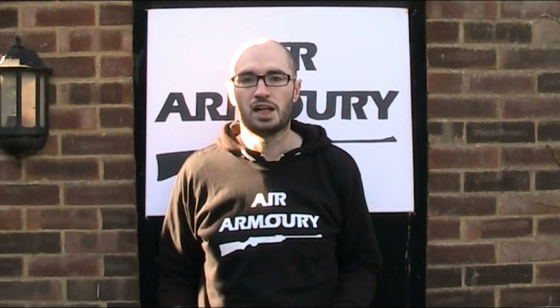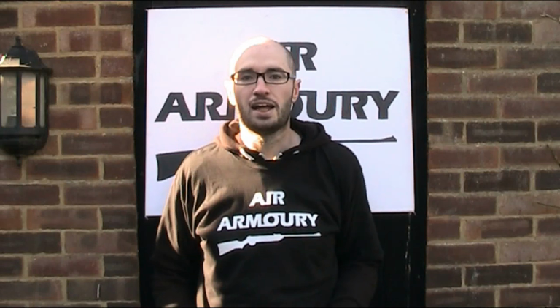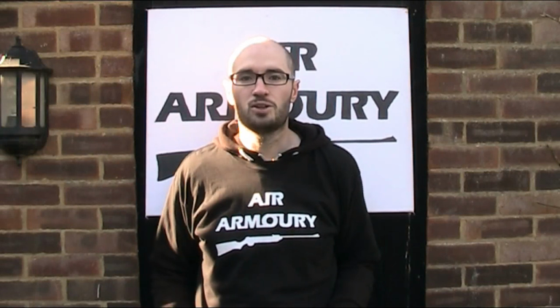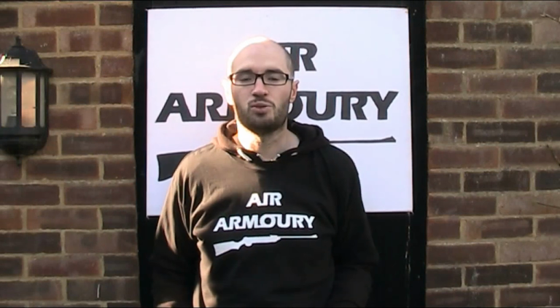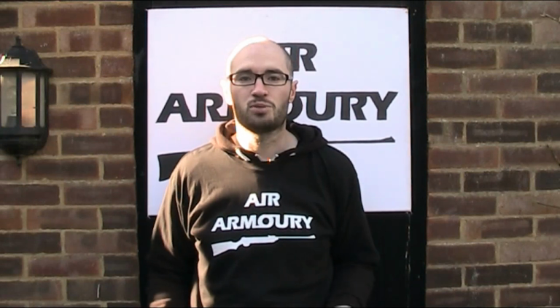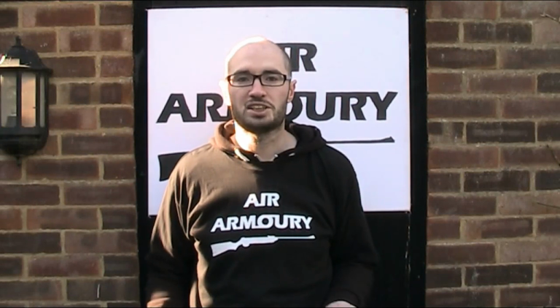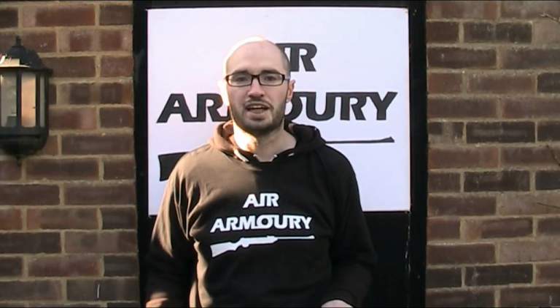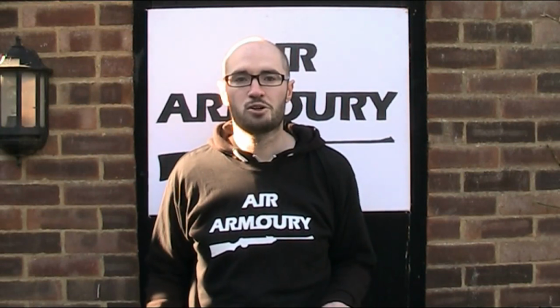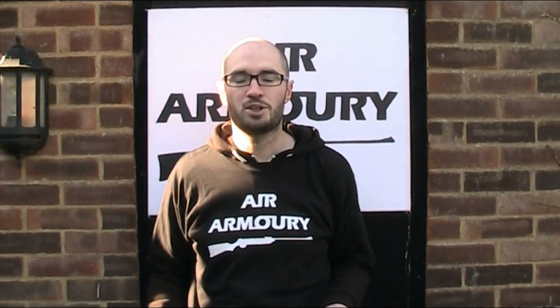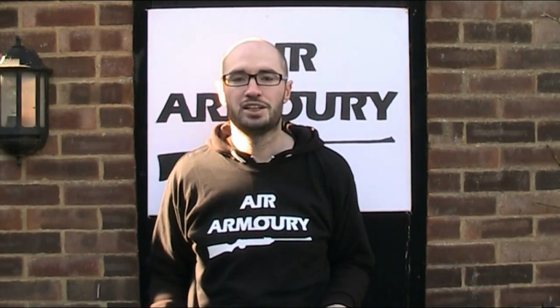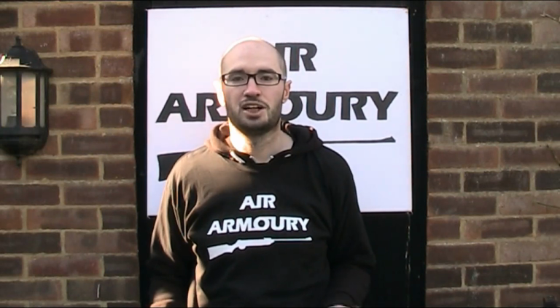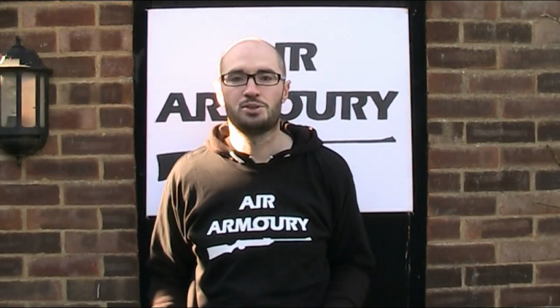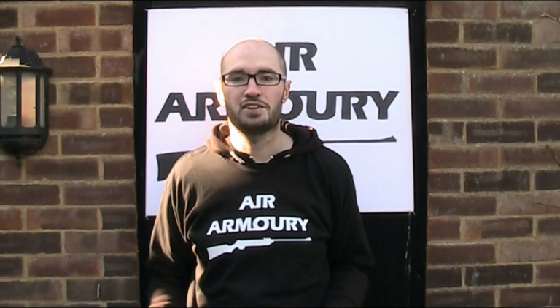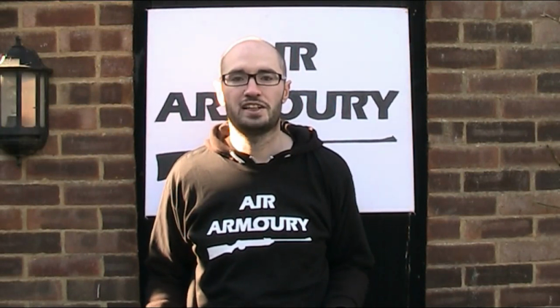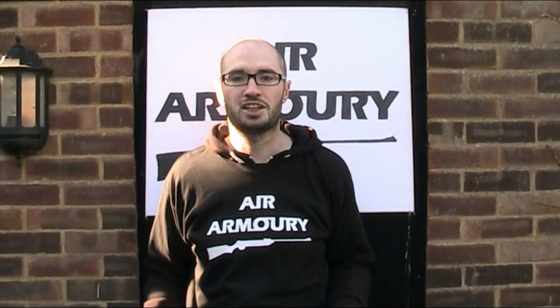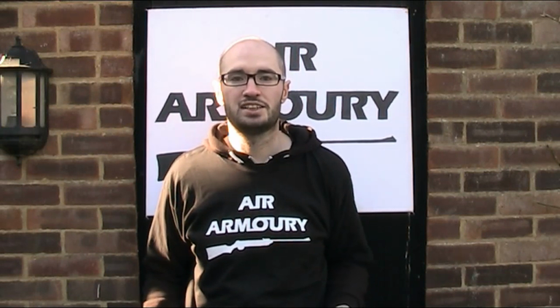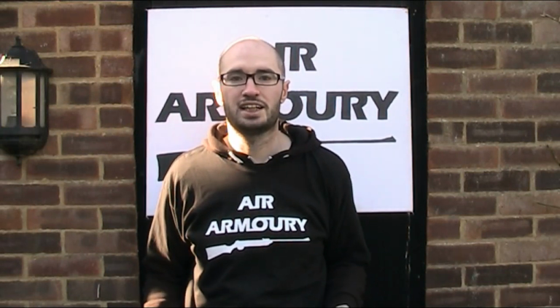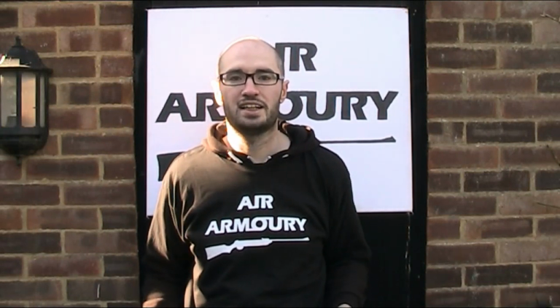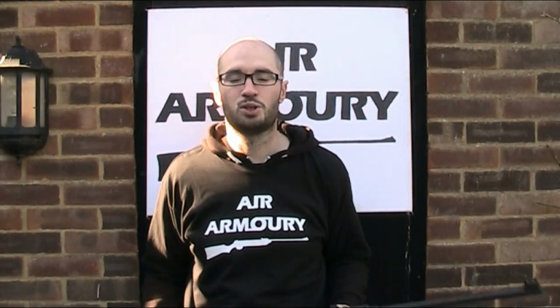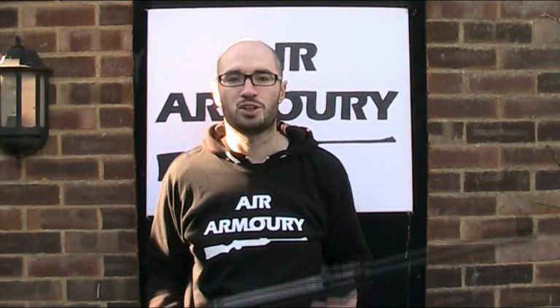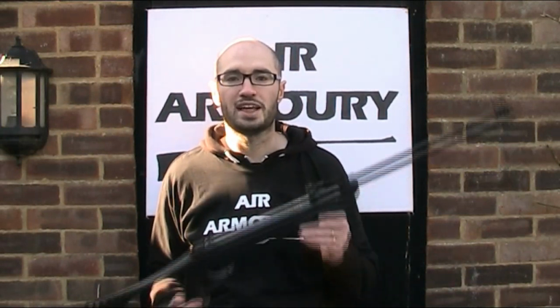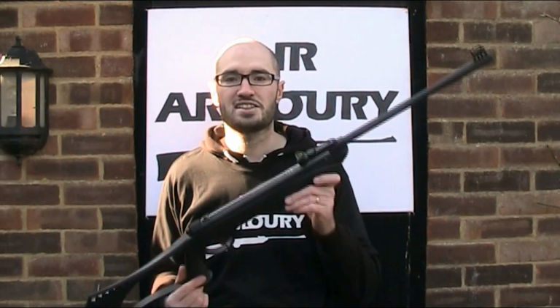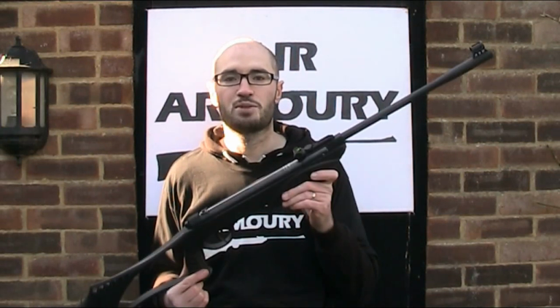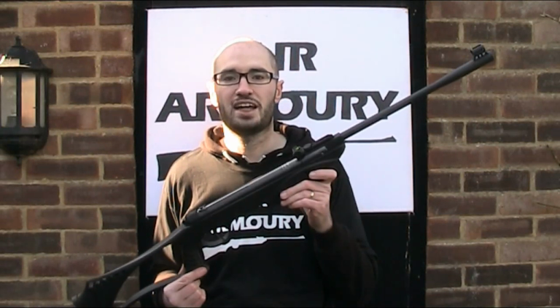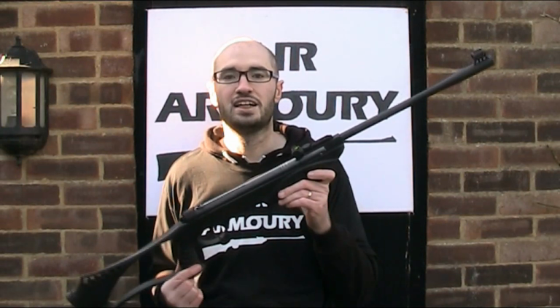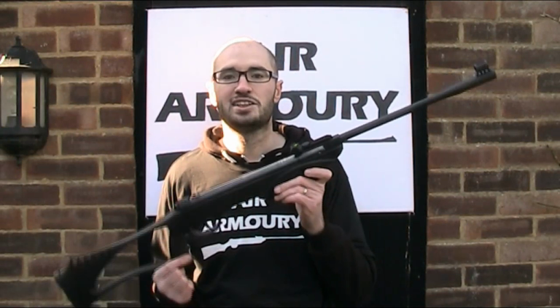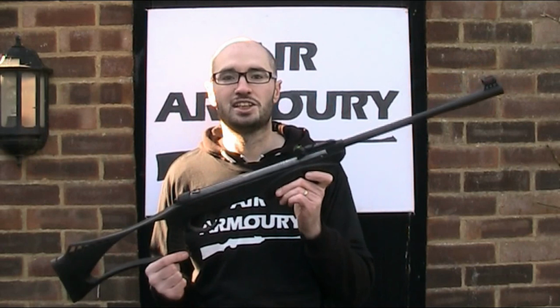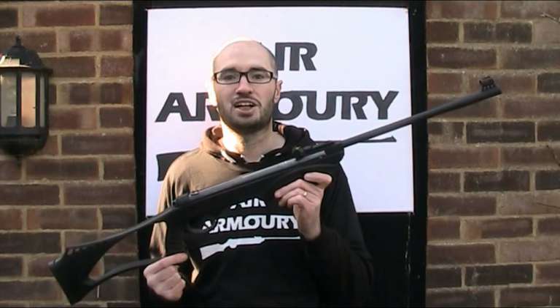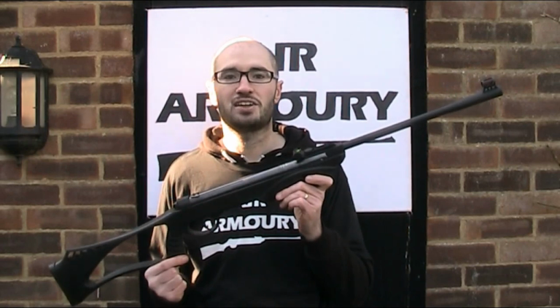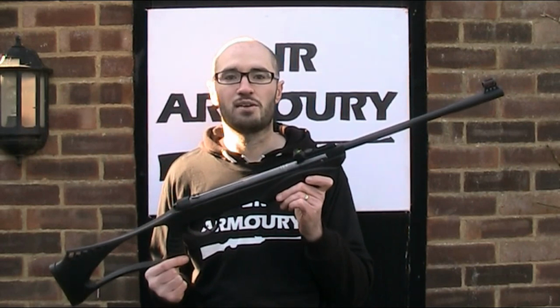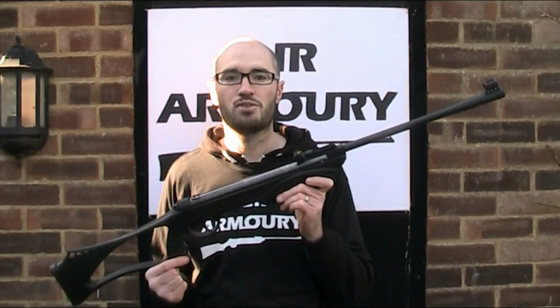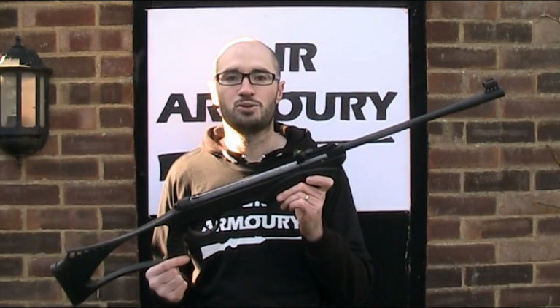Hello and welcome back to the Air Armoury. I'm JRH and today I'm looking at the SMK Syntag Air Rifle.